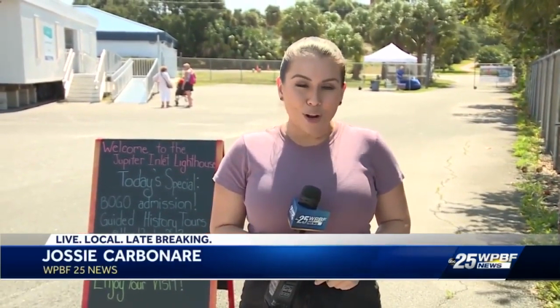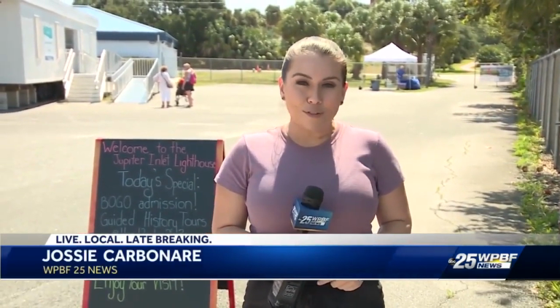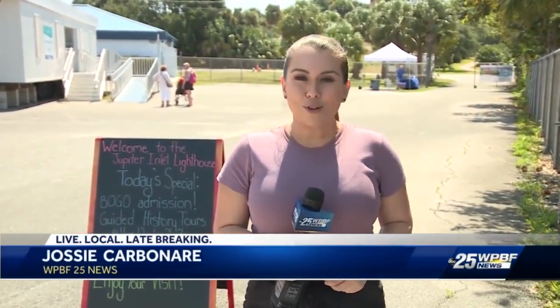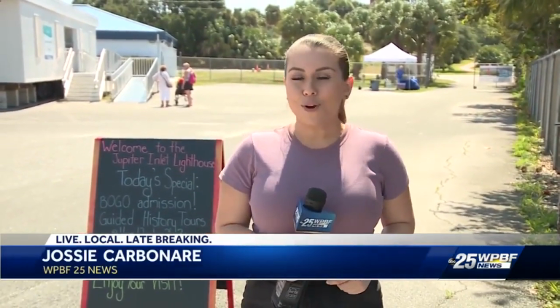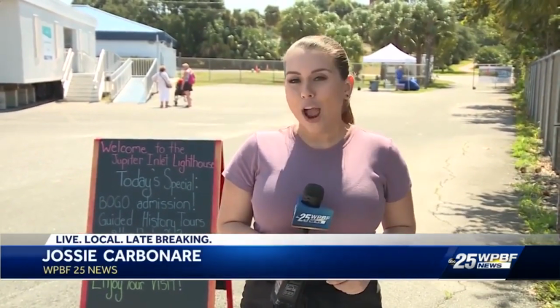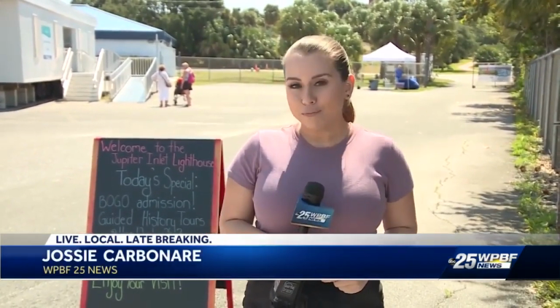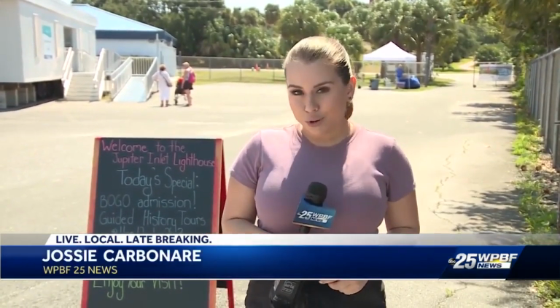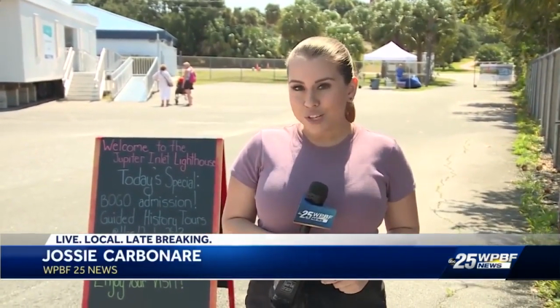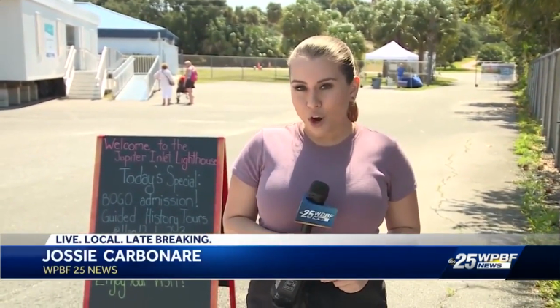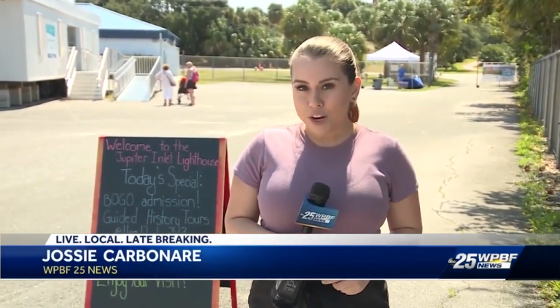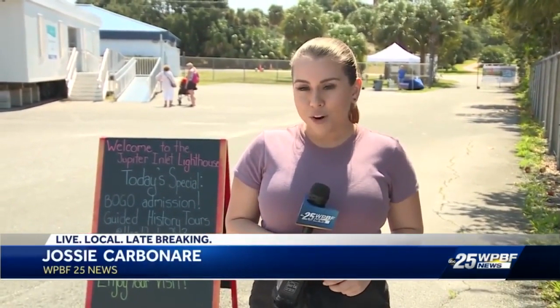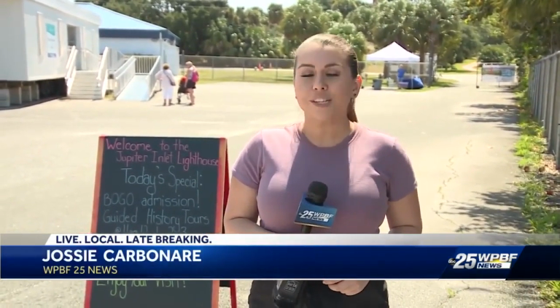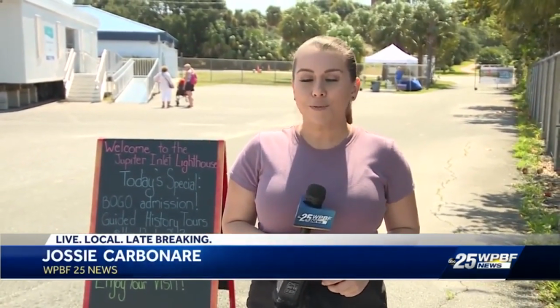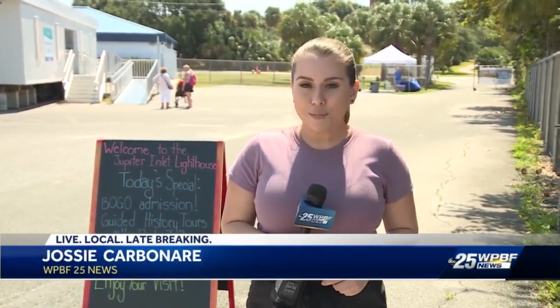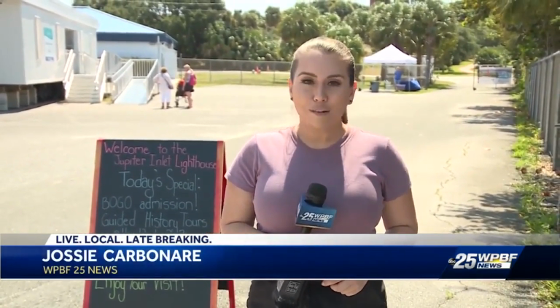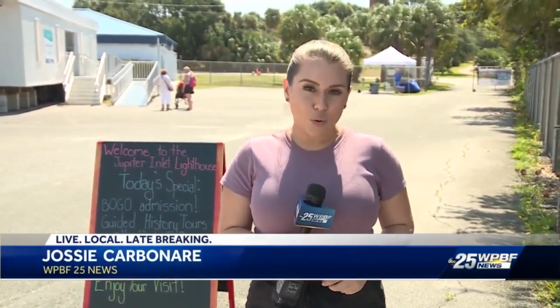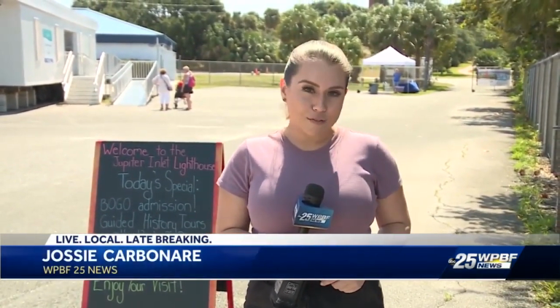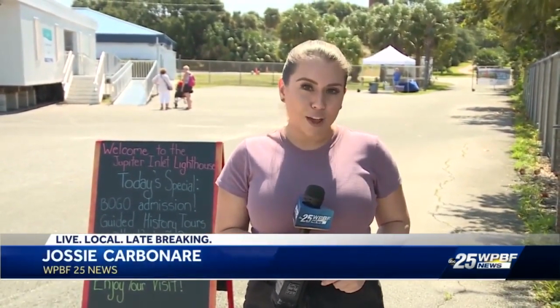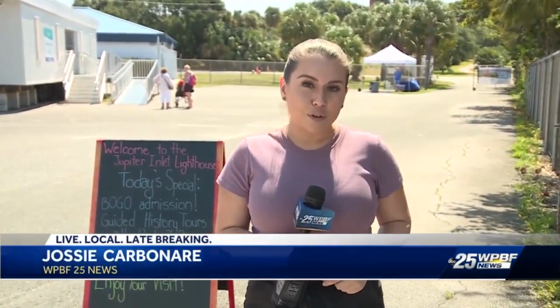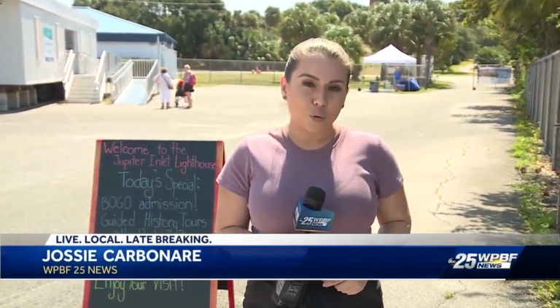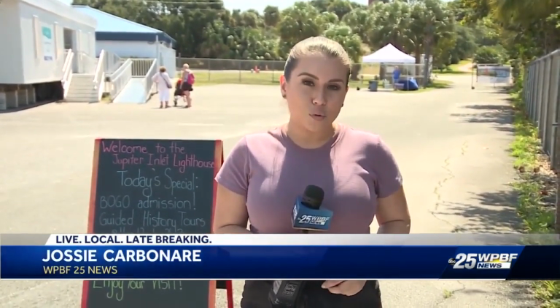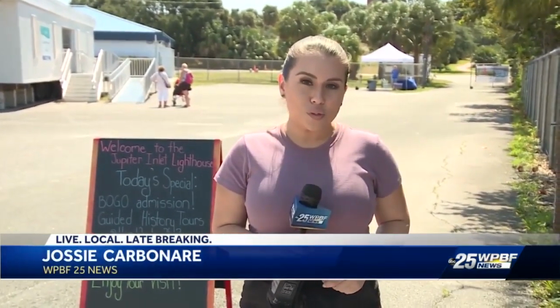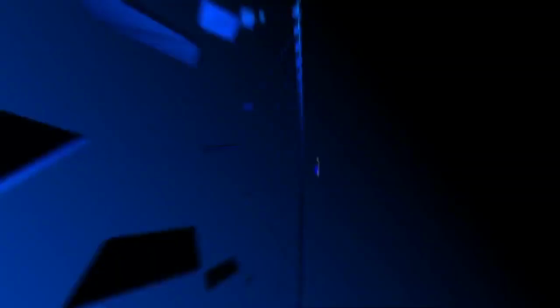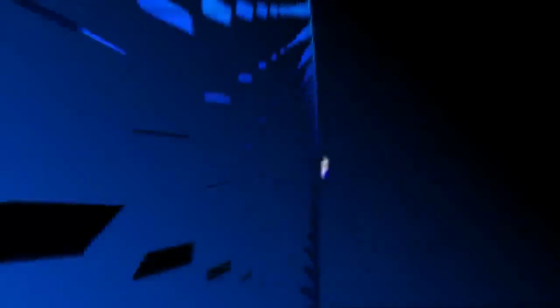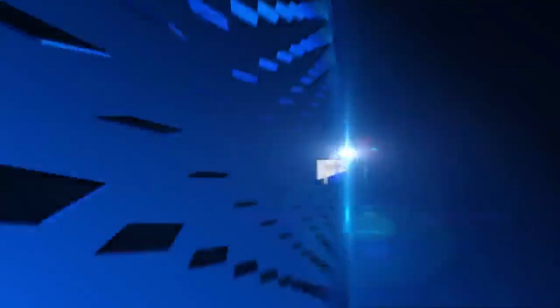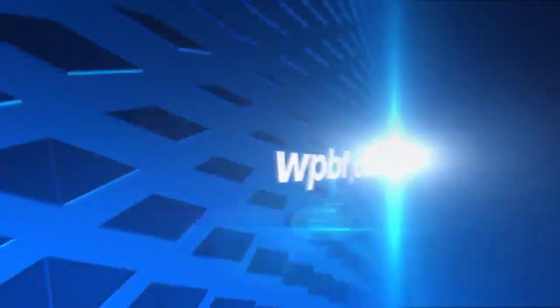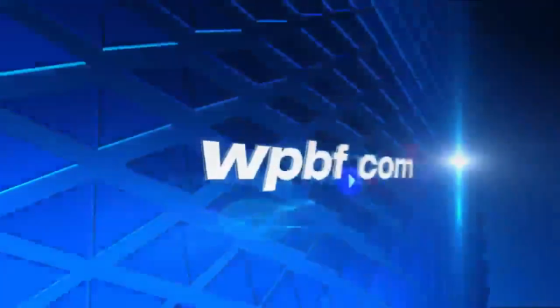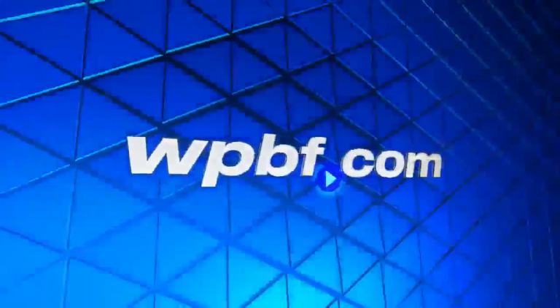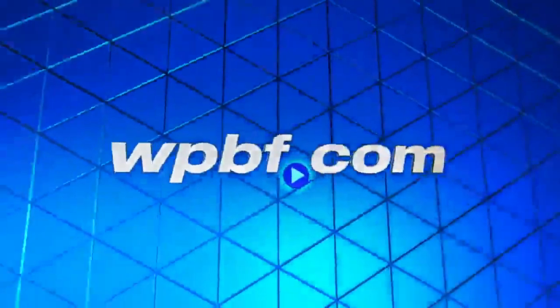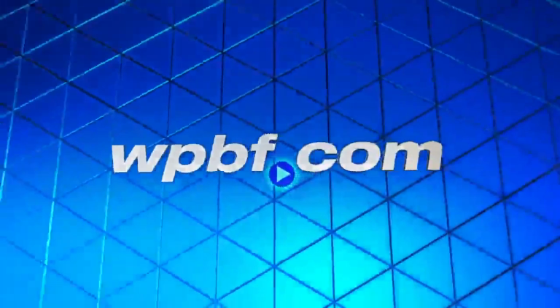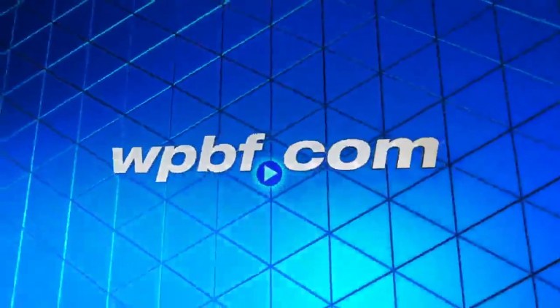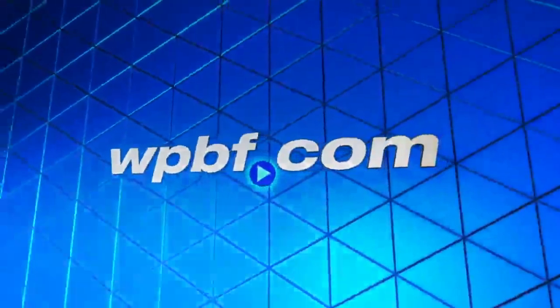The event runs until 4 p.m. Reporting from Jupiter, I'm Josie Carbonari, WPBF 25 News.